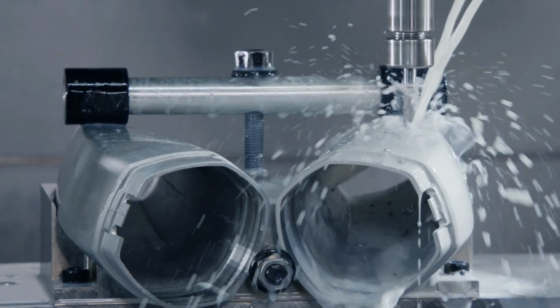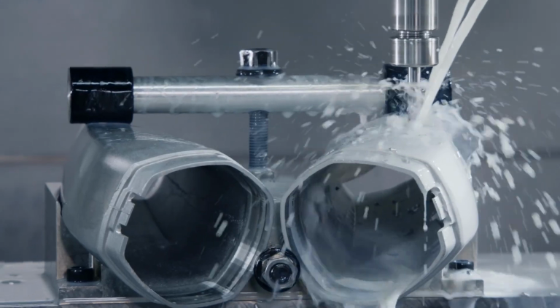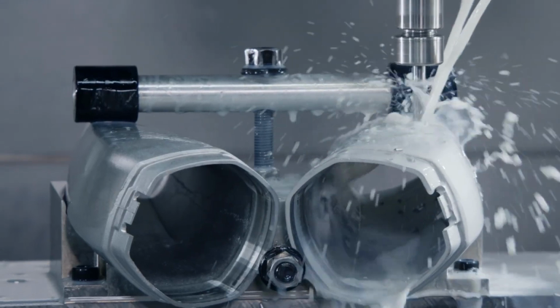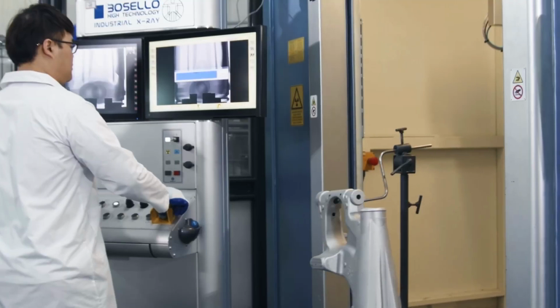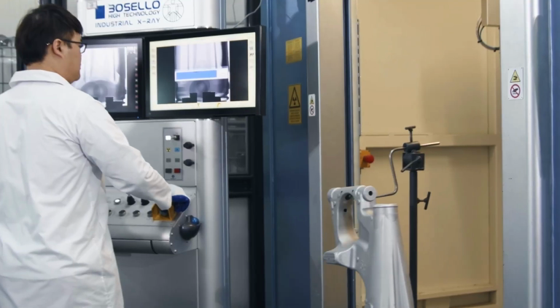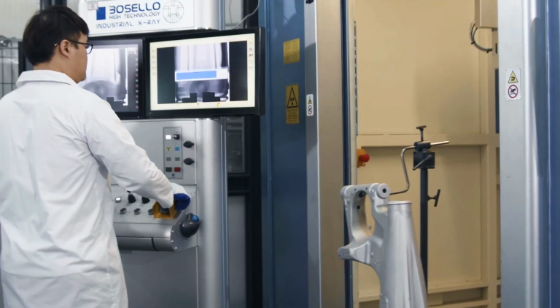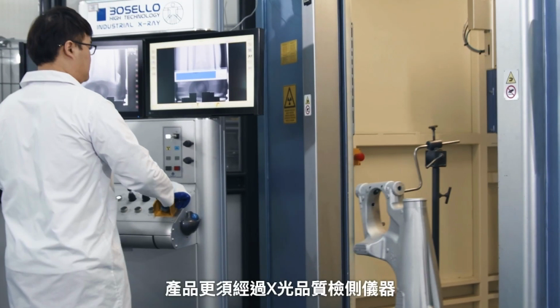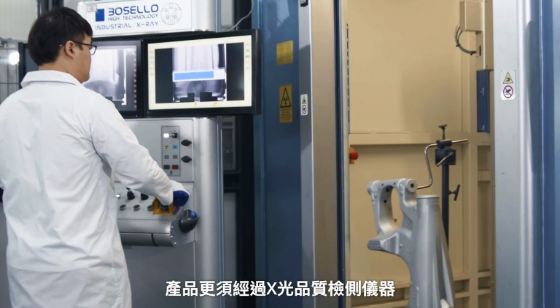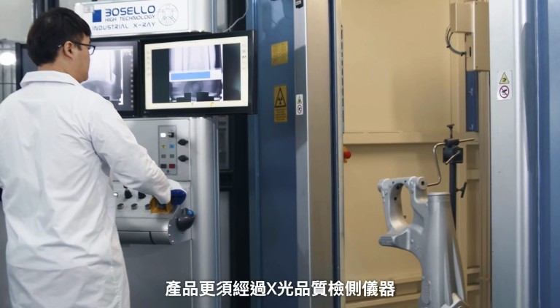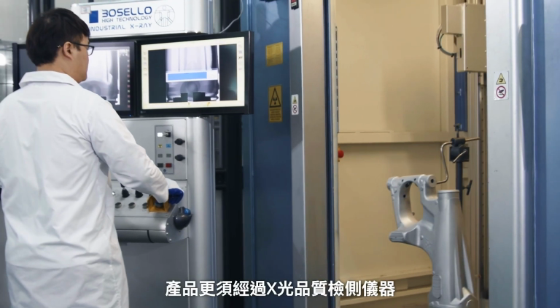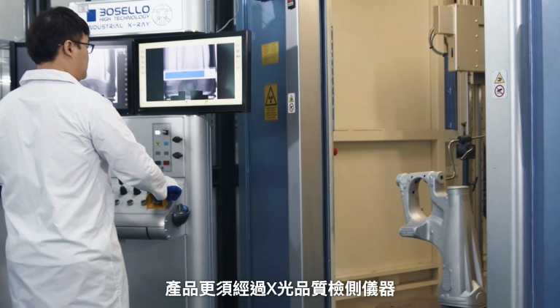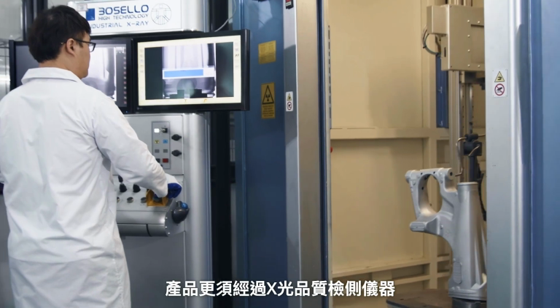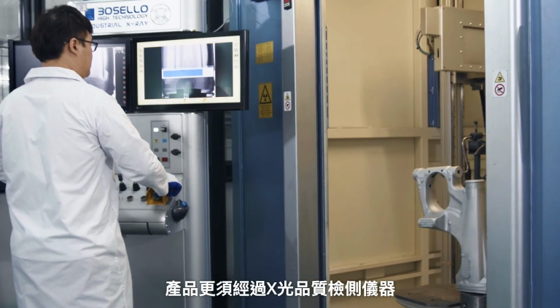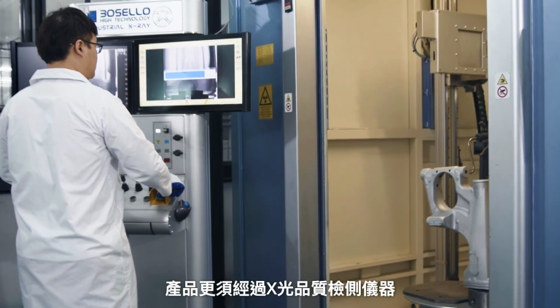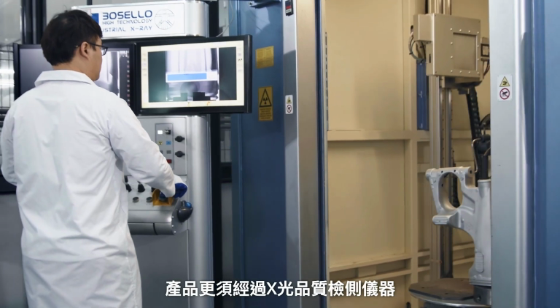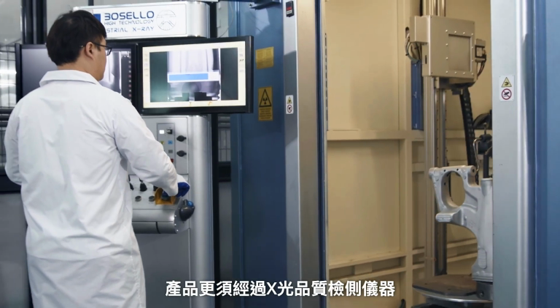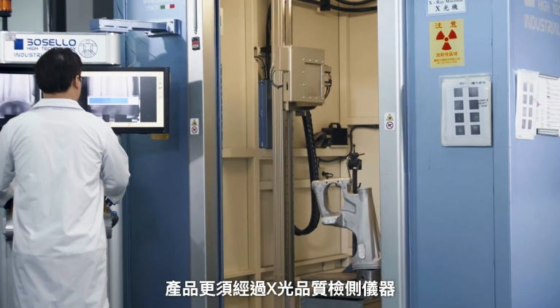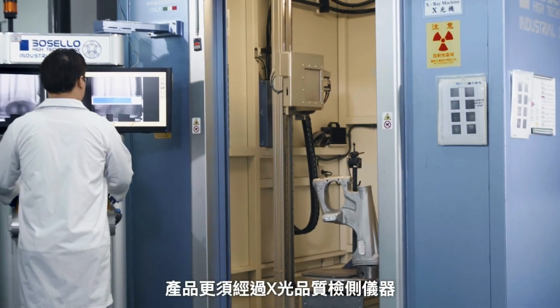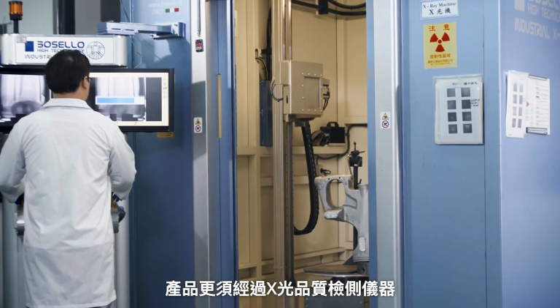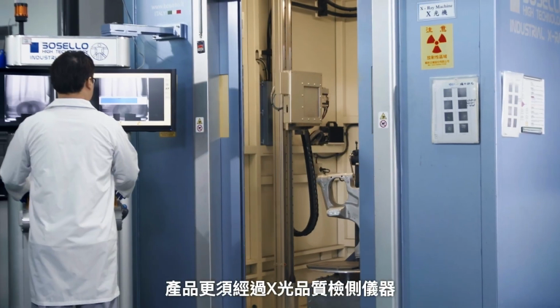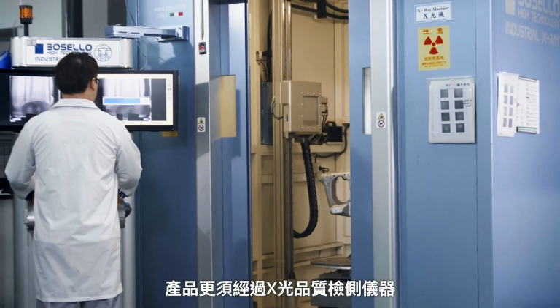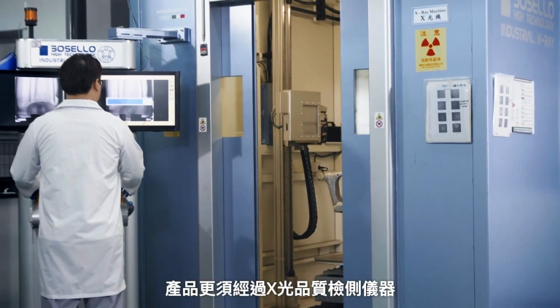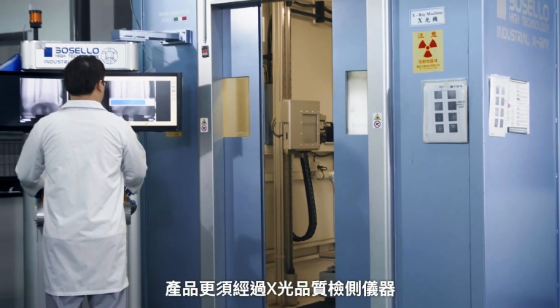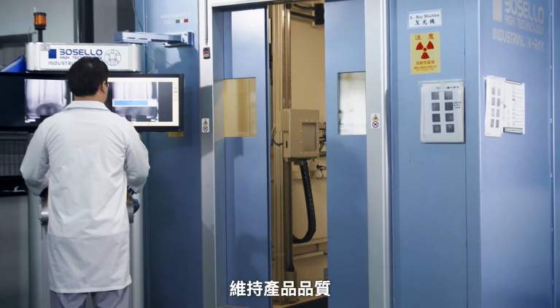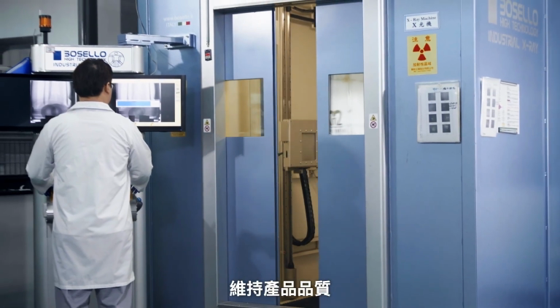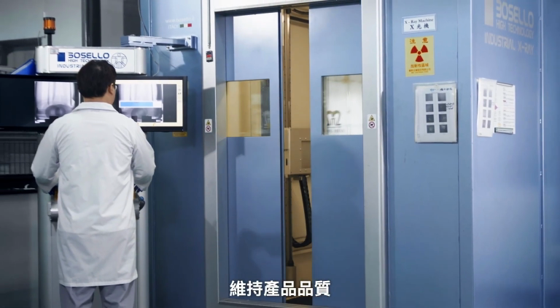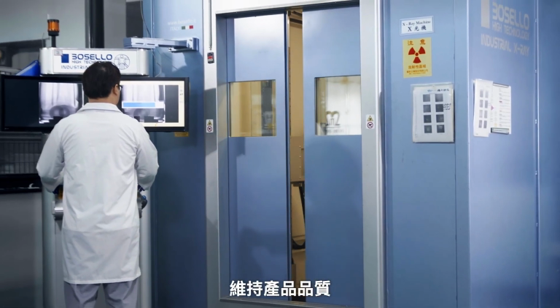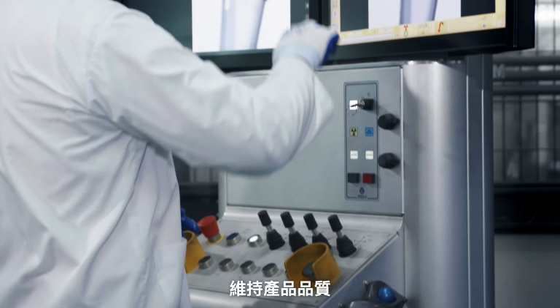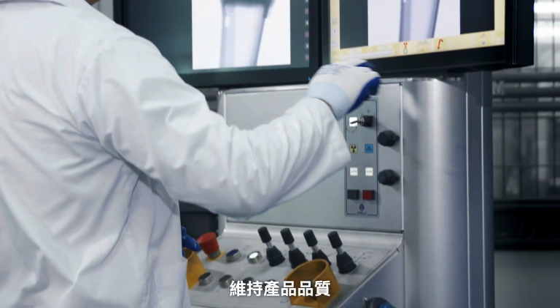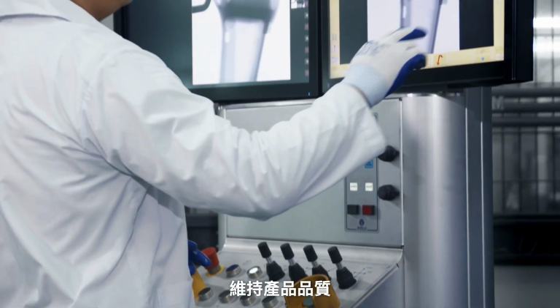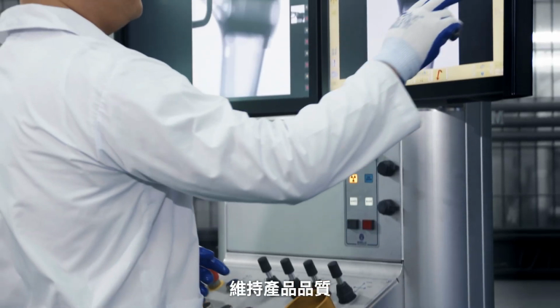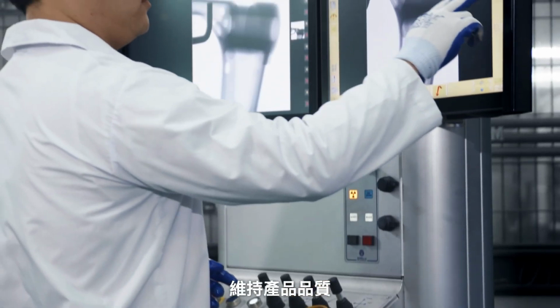We also use X-ray quality inspection instruments to maintain product quality.